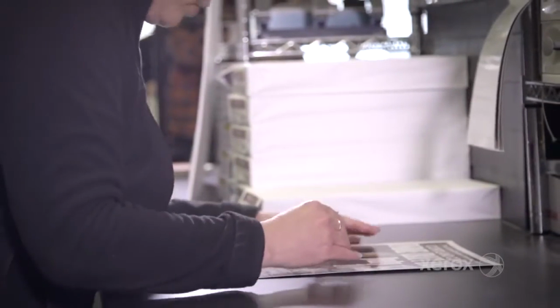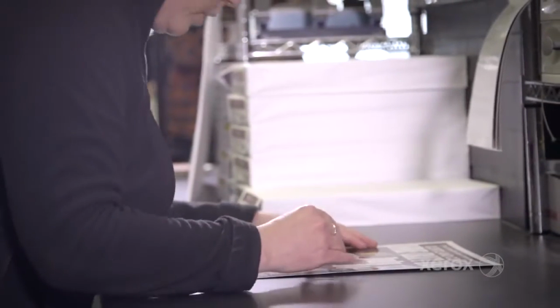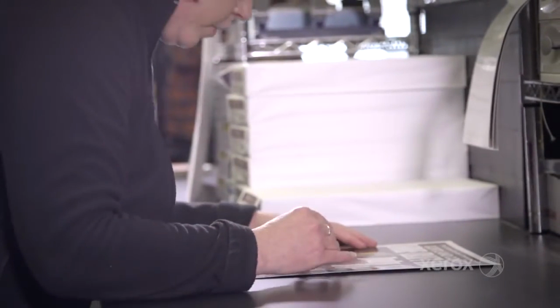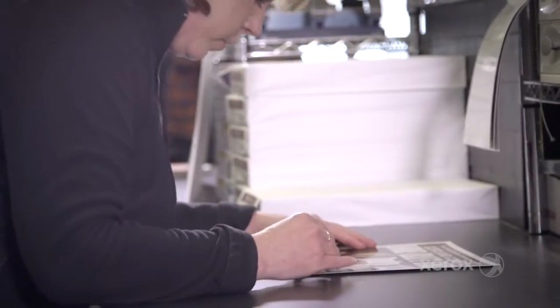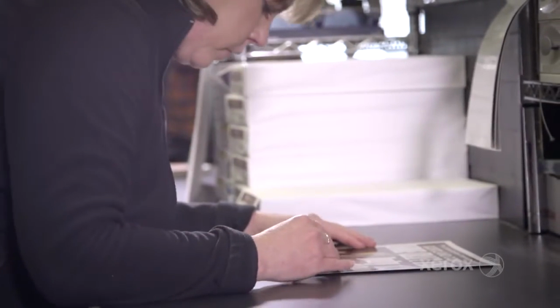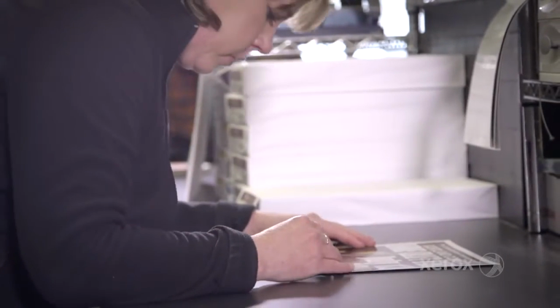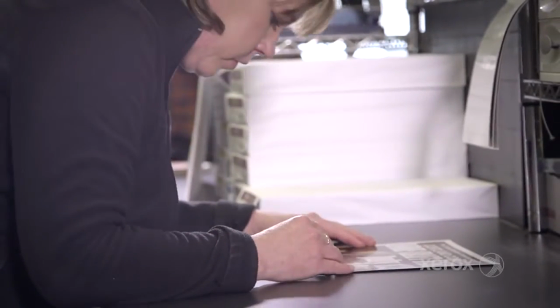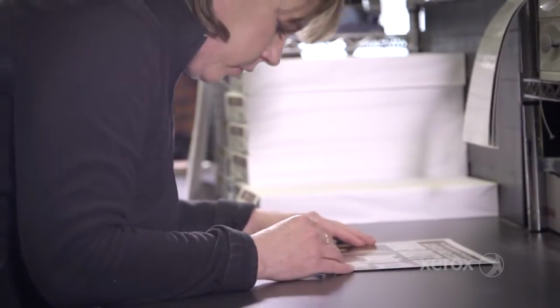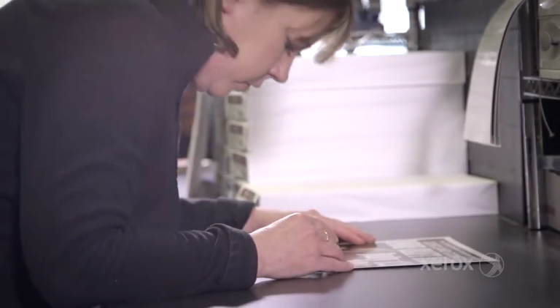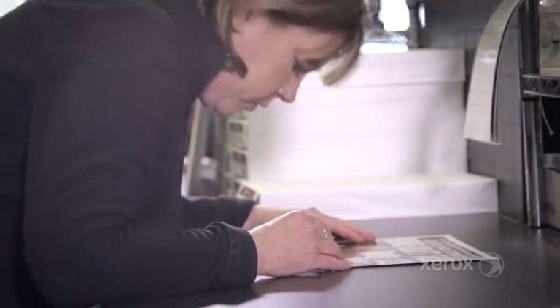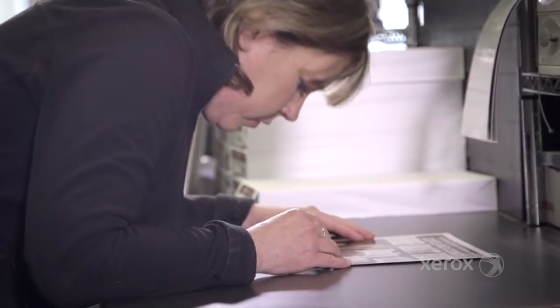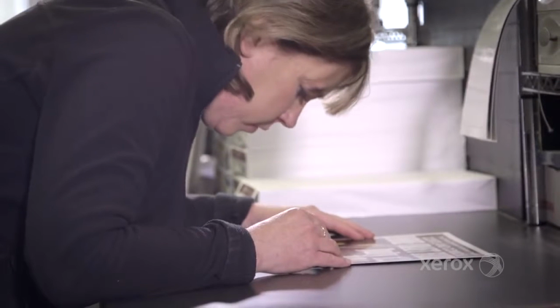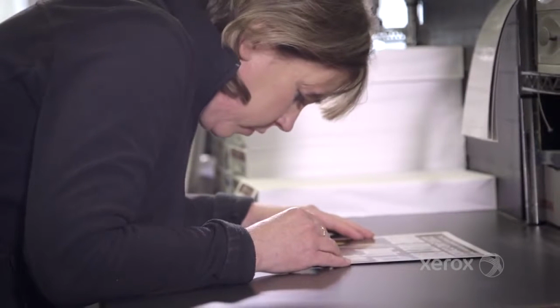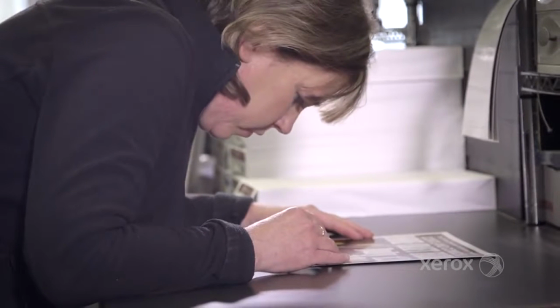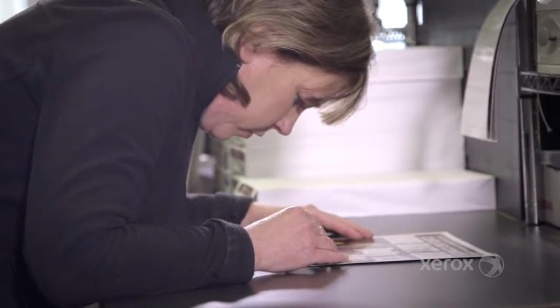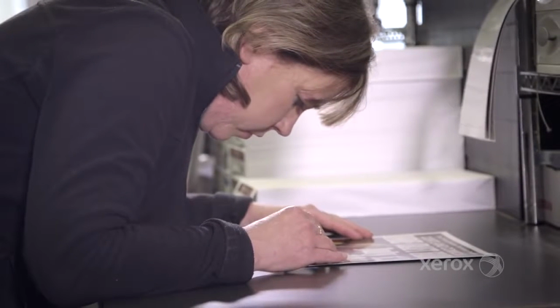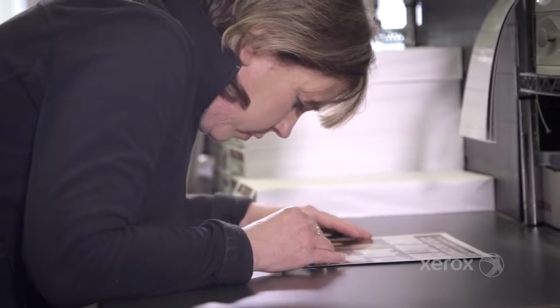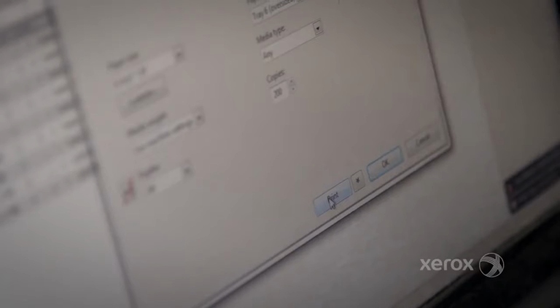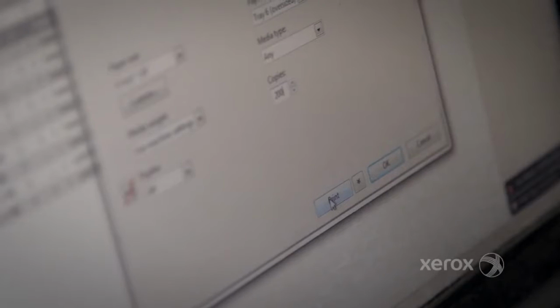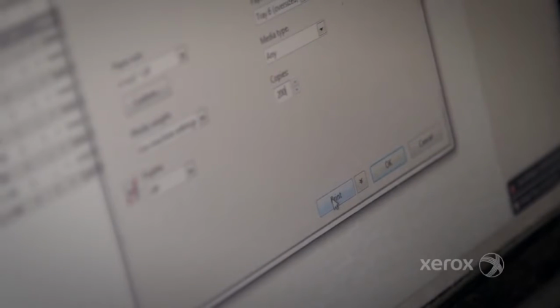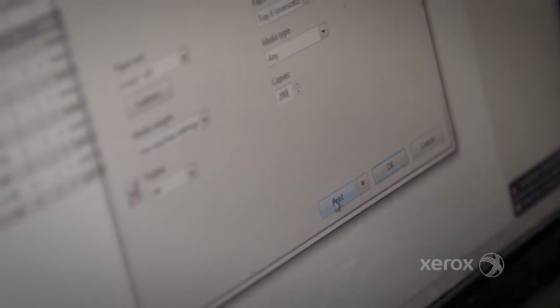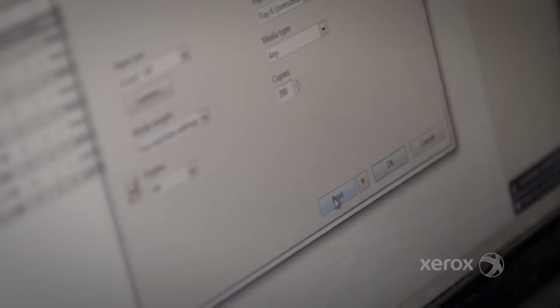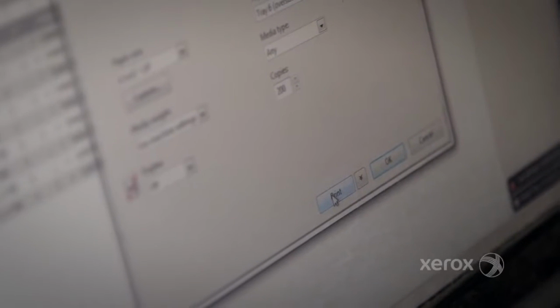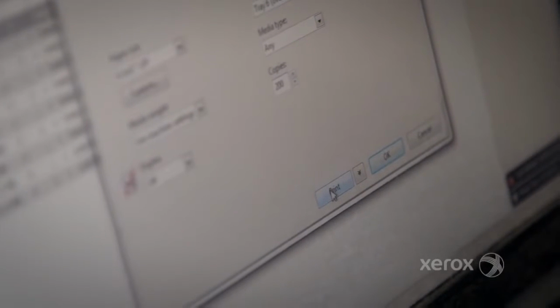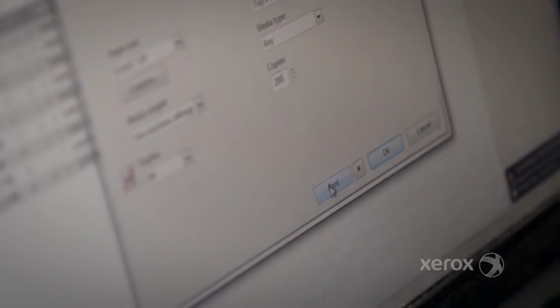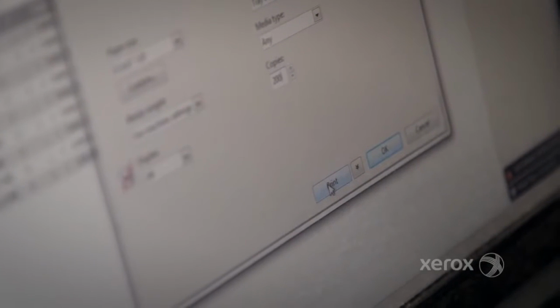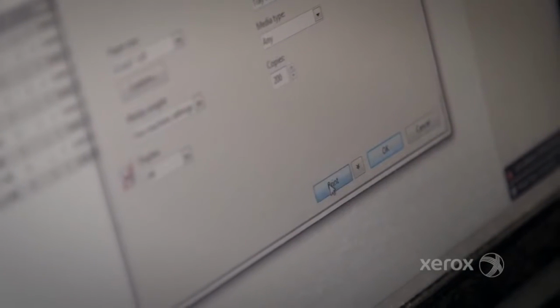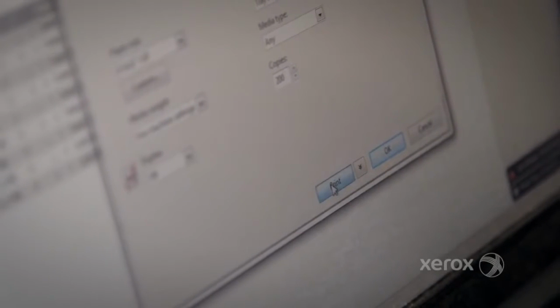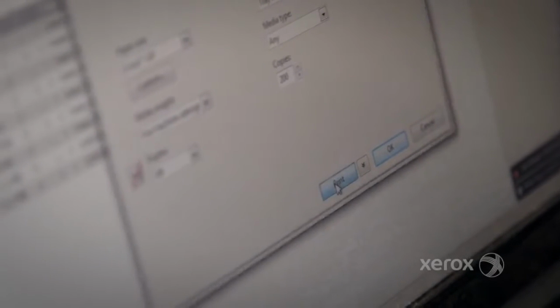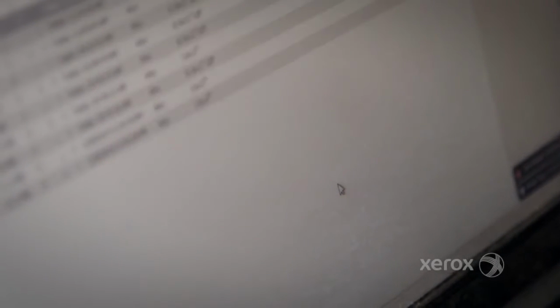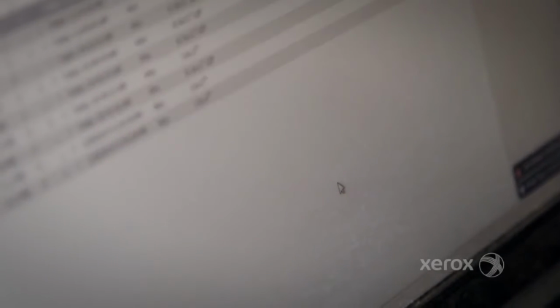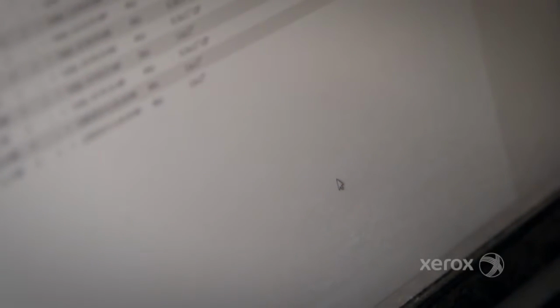The machine warms up within 10 seconds. As soon as you hit print, the job shows up — it's there.